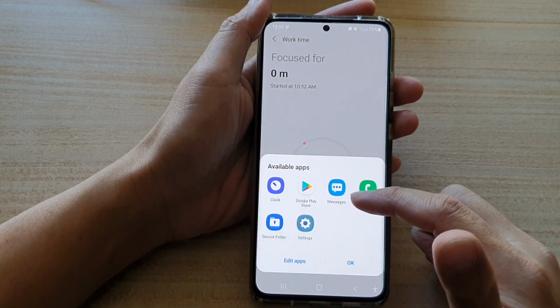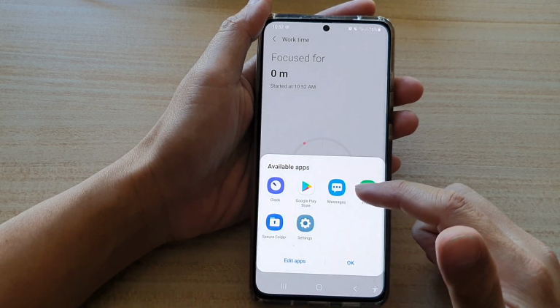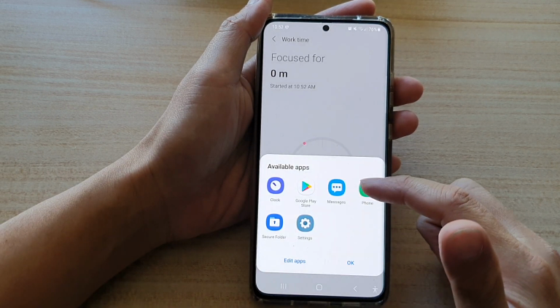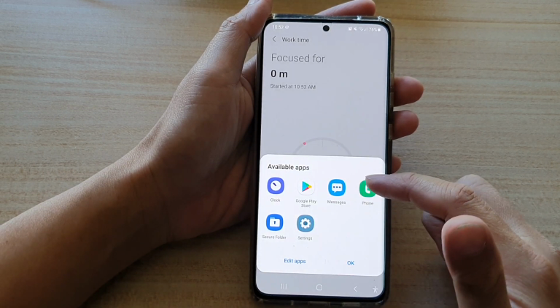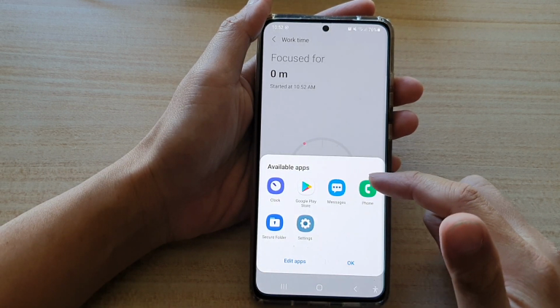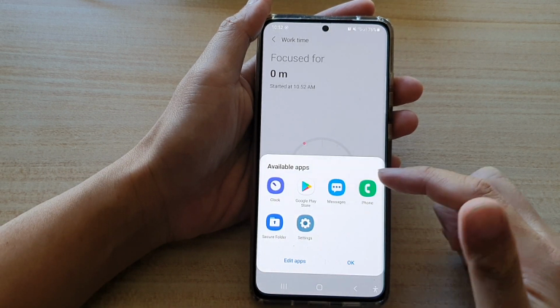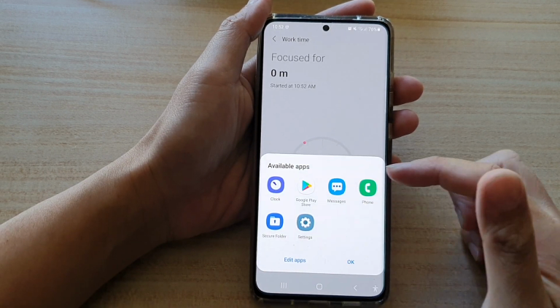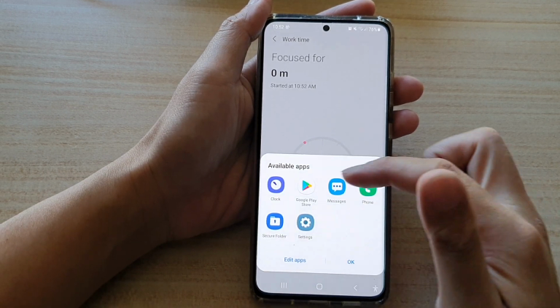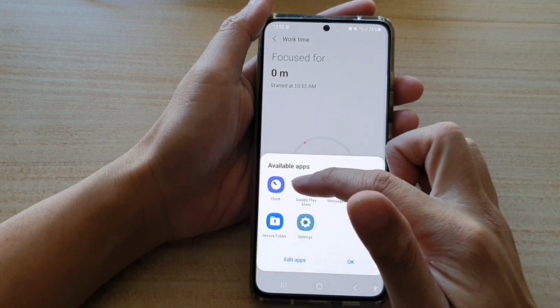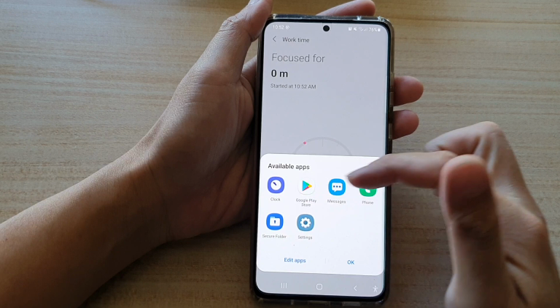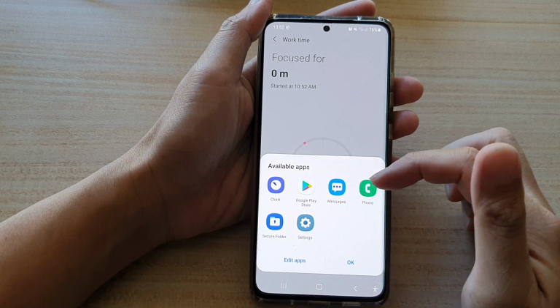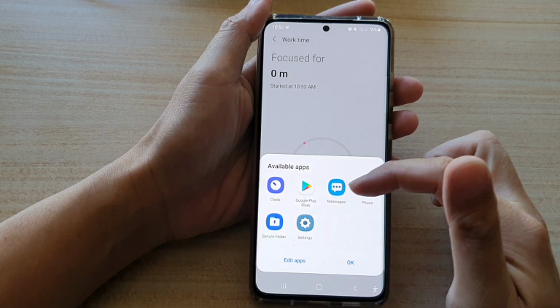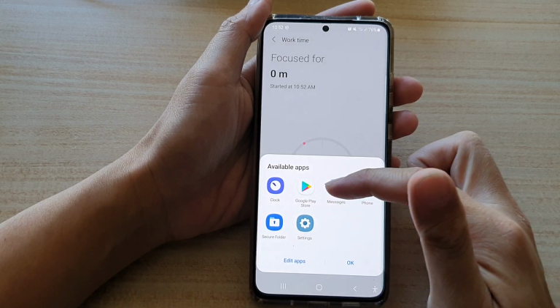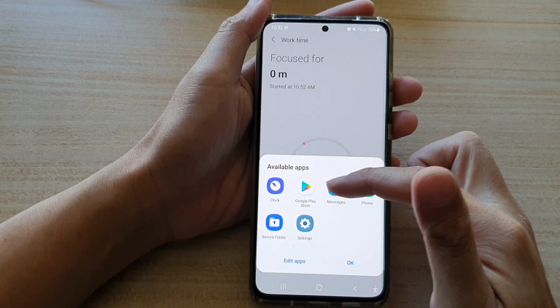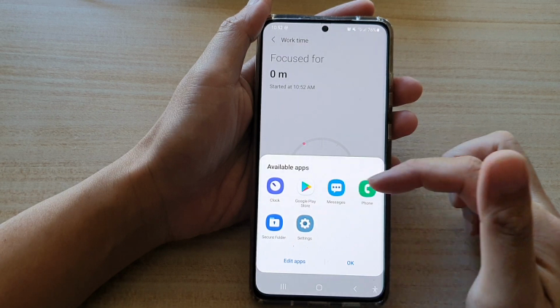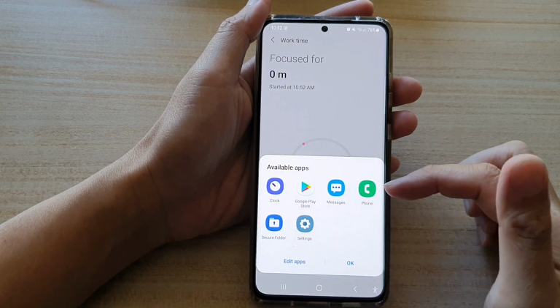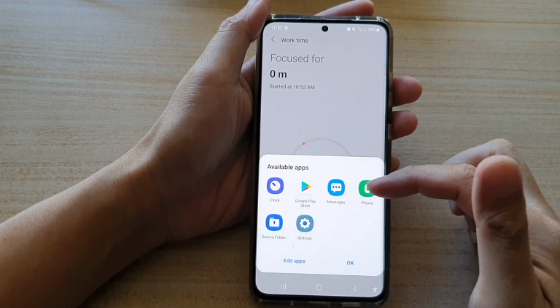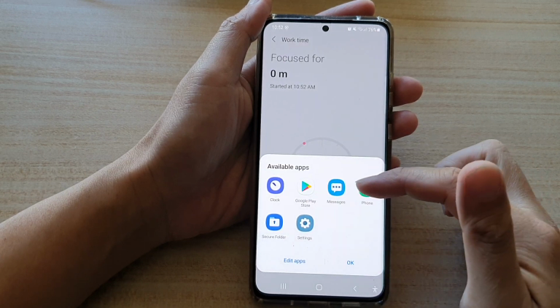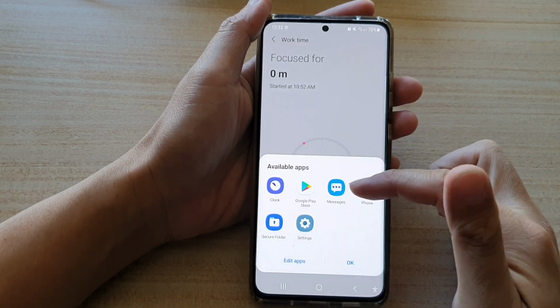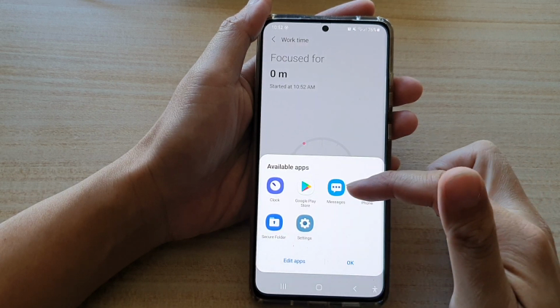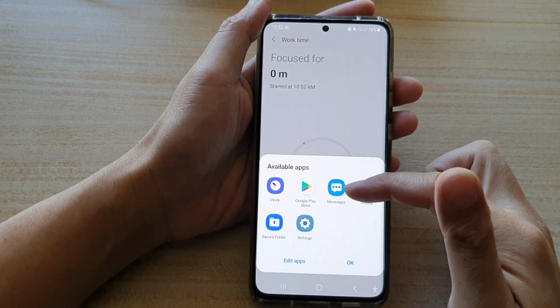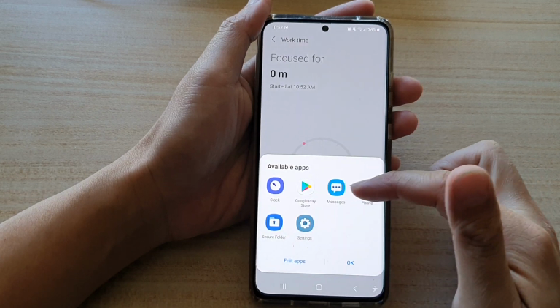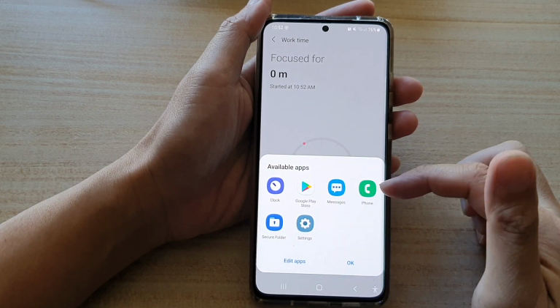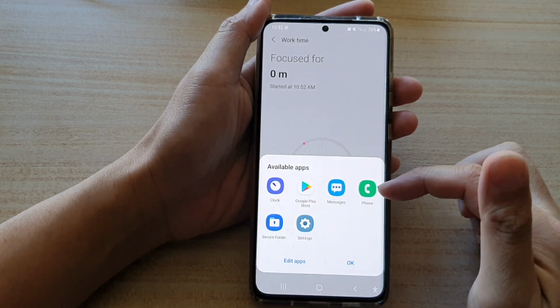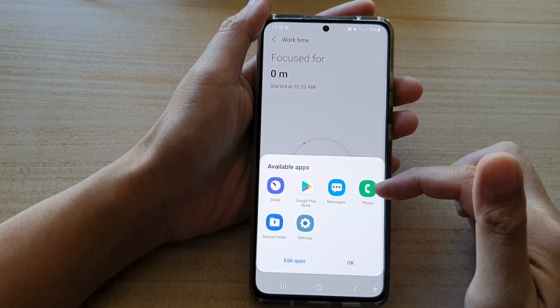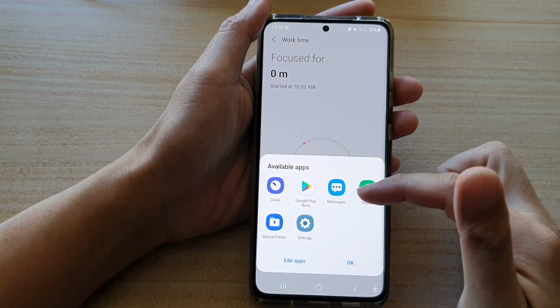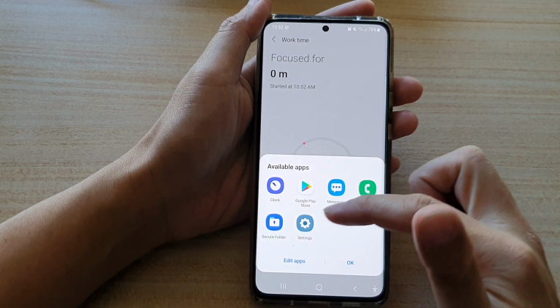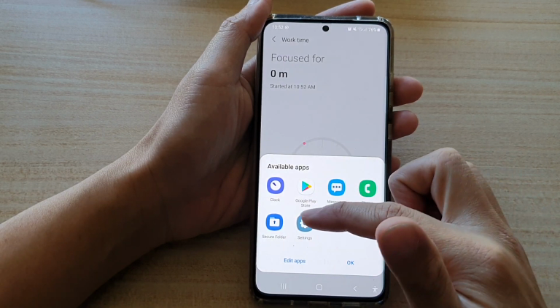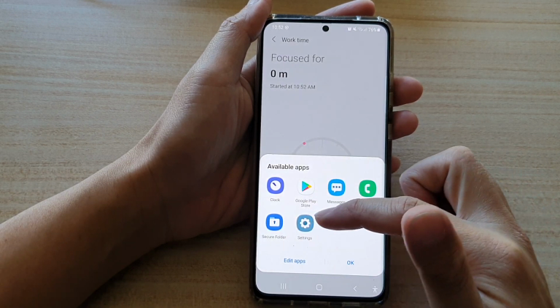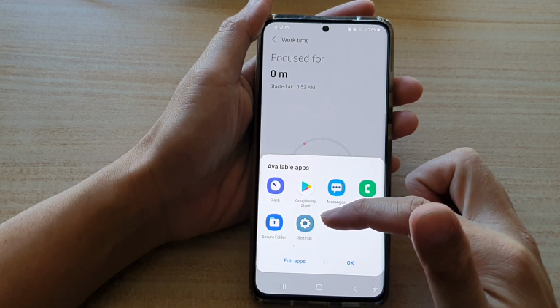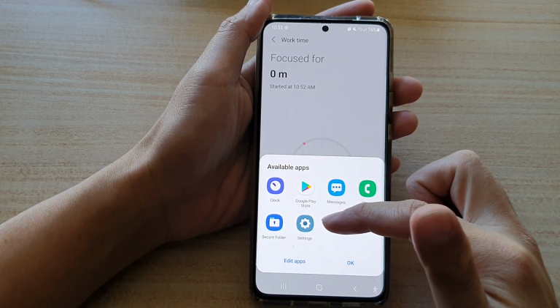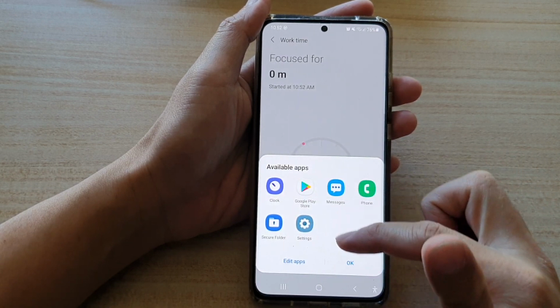The six available apps are: clock, Google Play Store, messages, phone, secure folder, and settings.